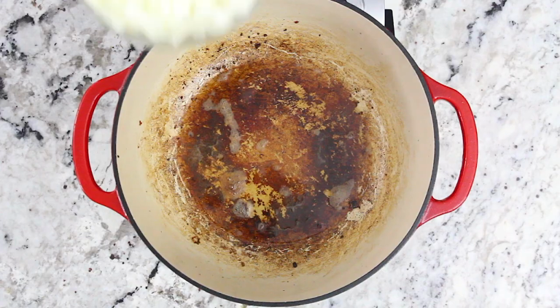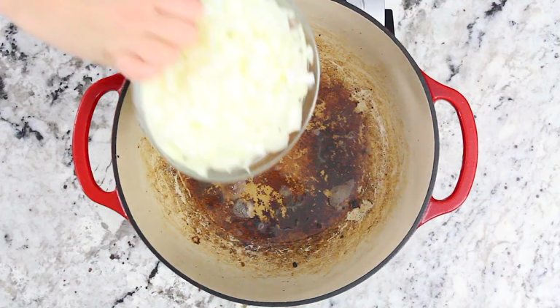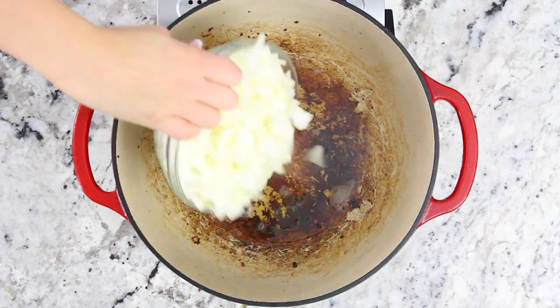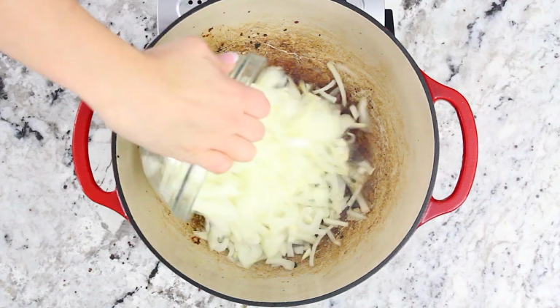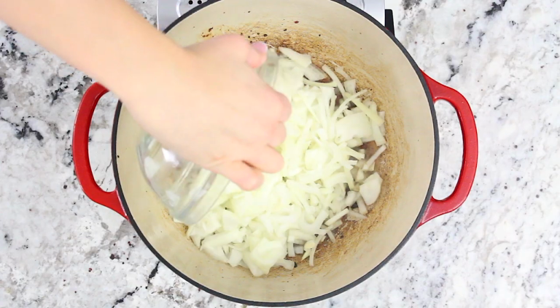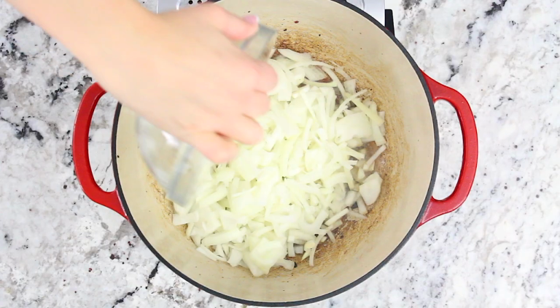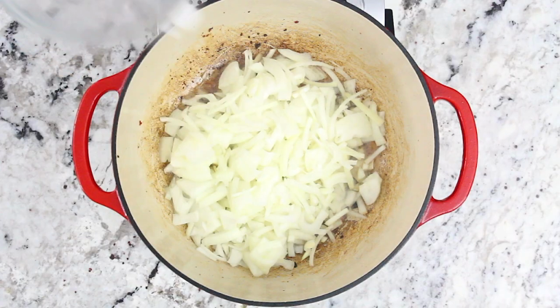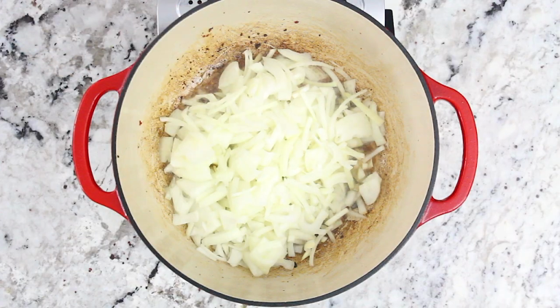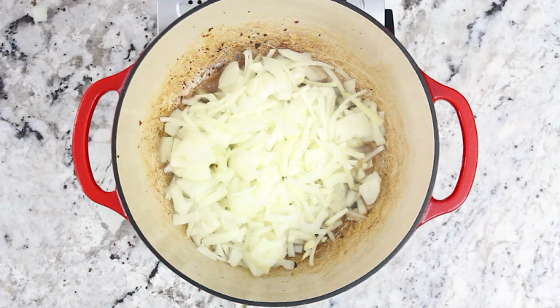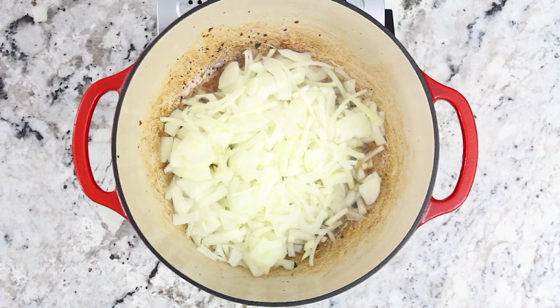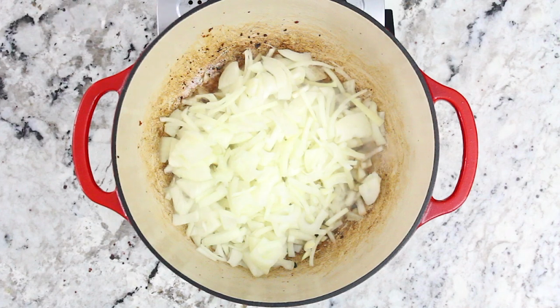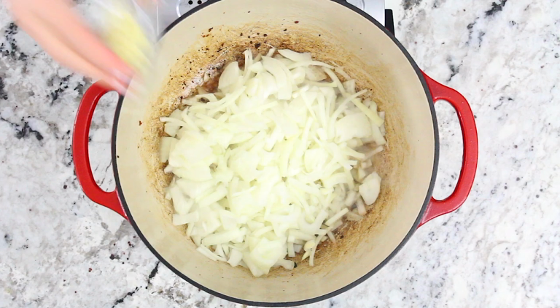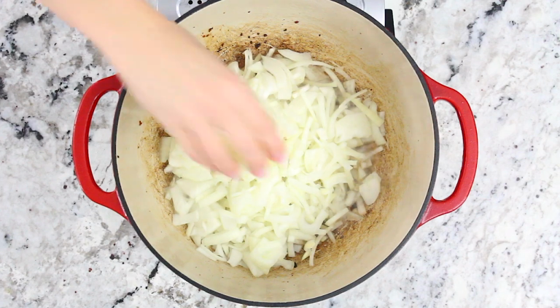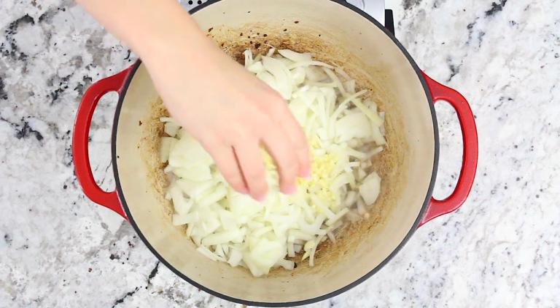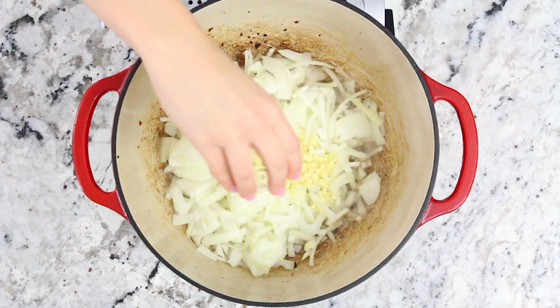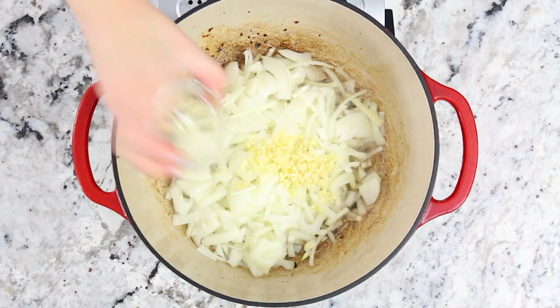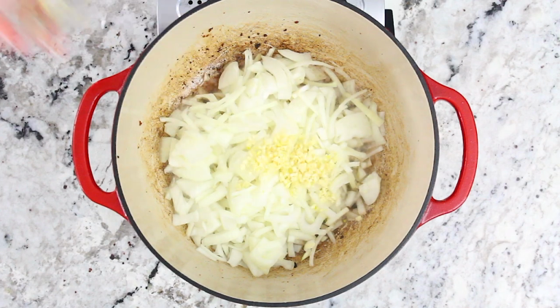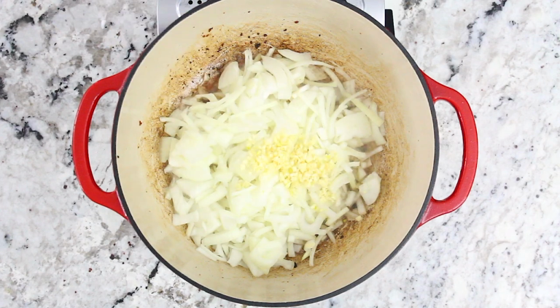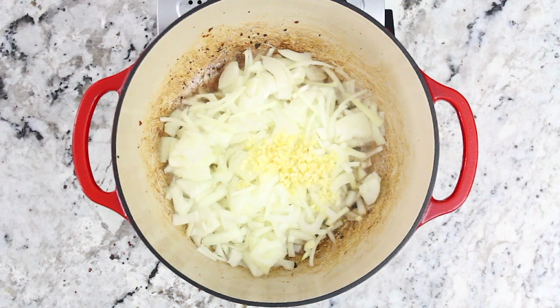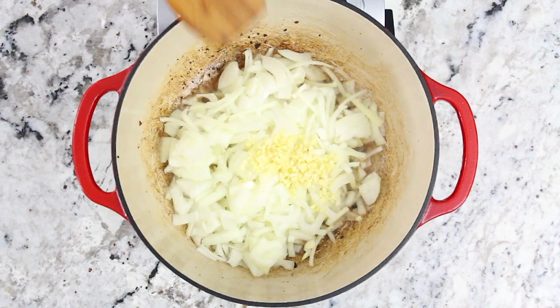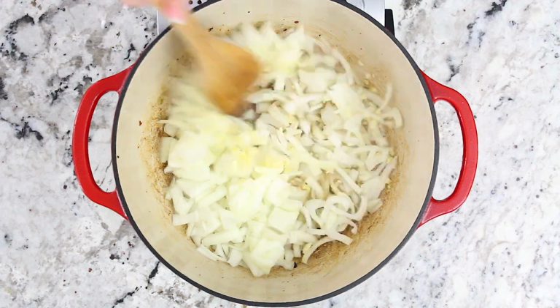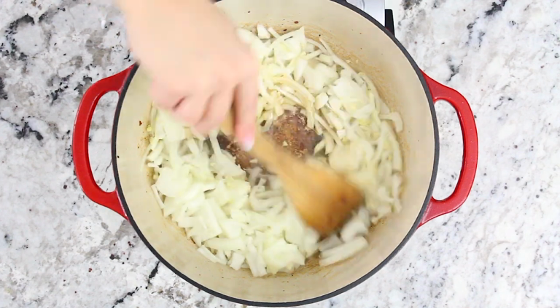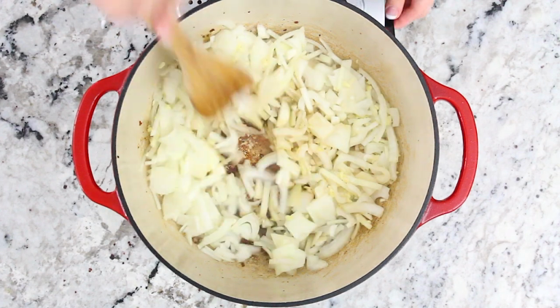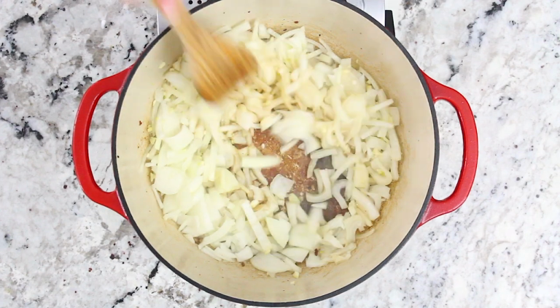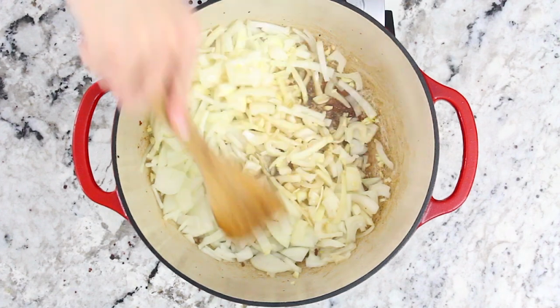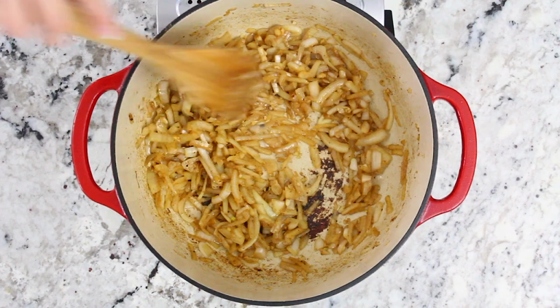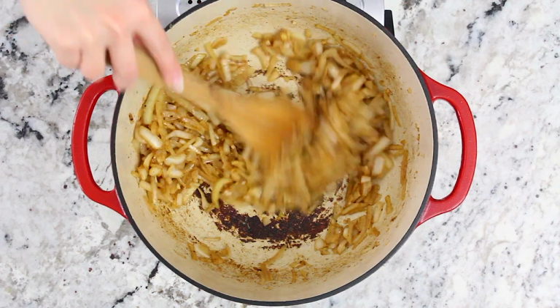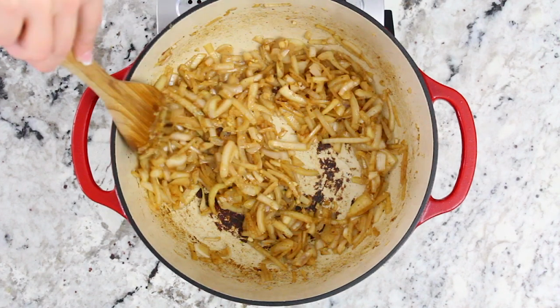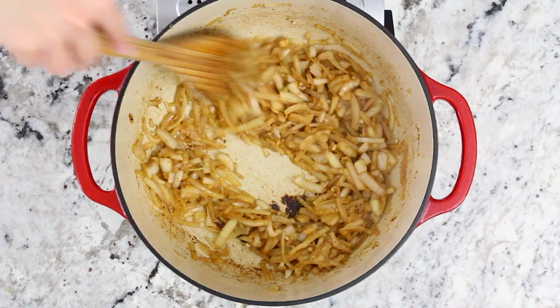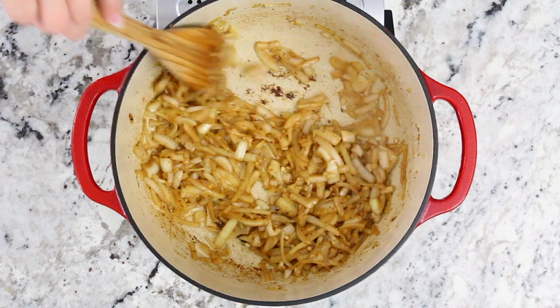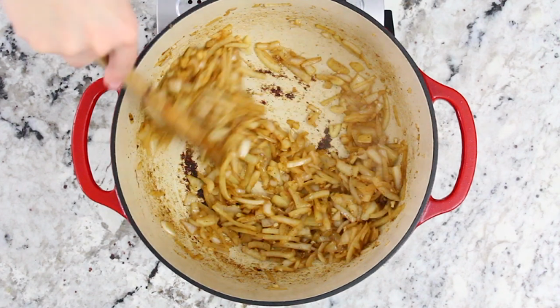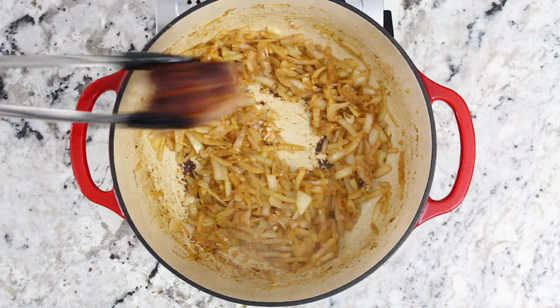Then add two medium chopped onions and four minced garlic cloves to the same pot and sauté for about two to three minutes.